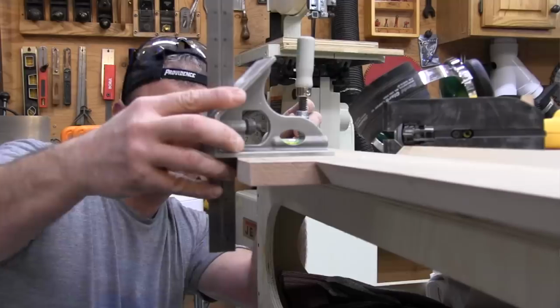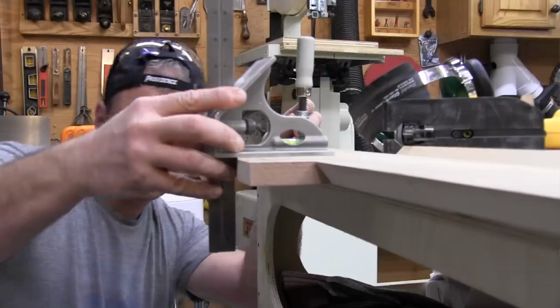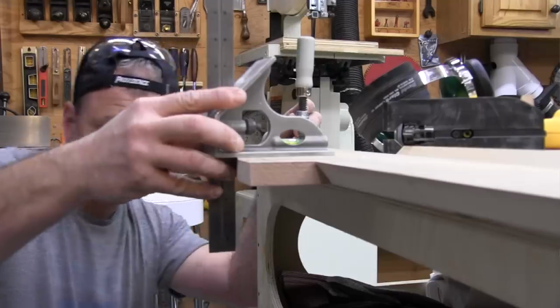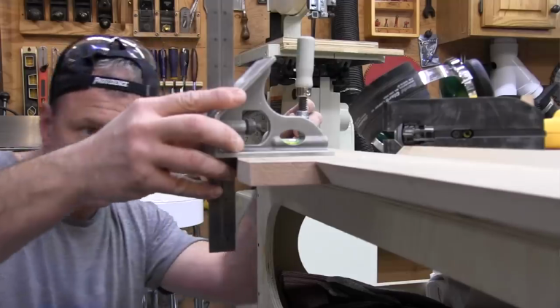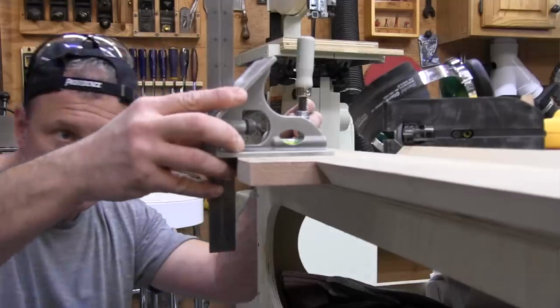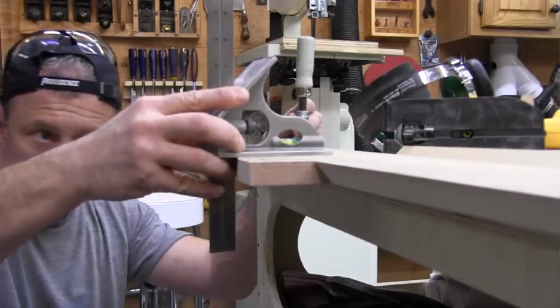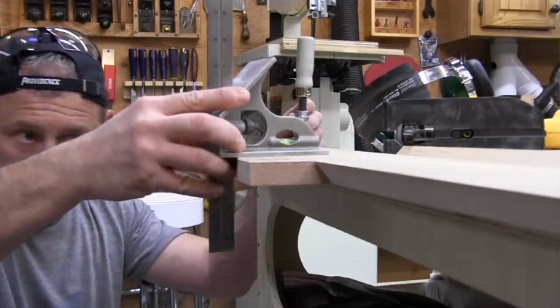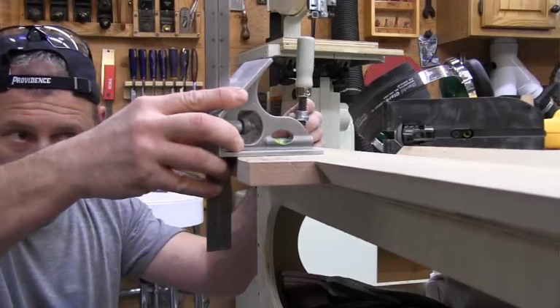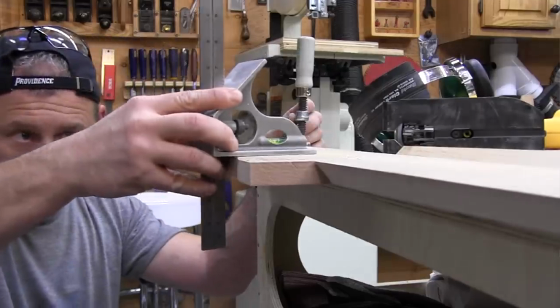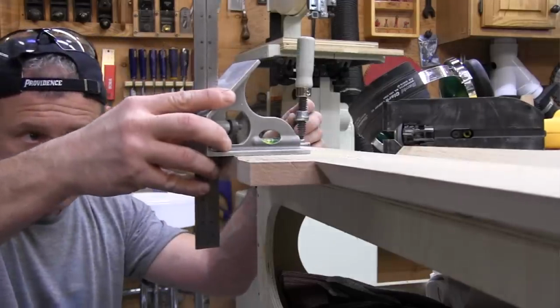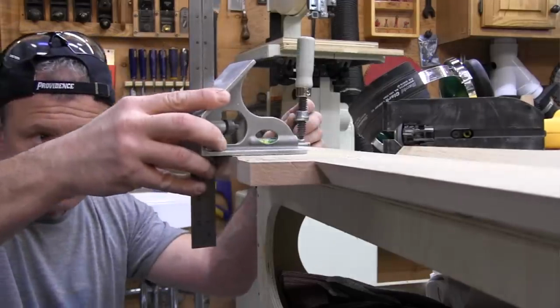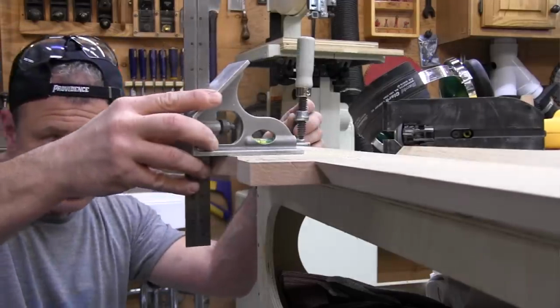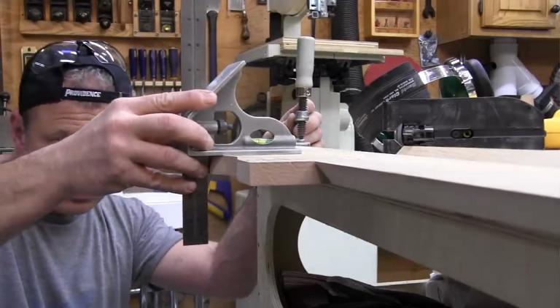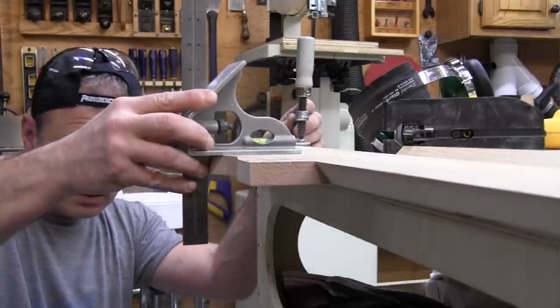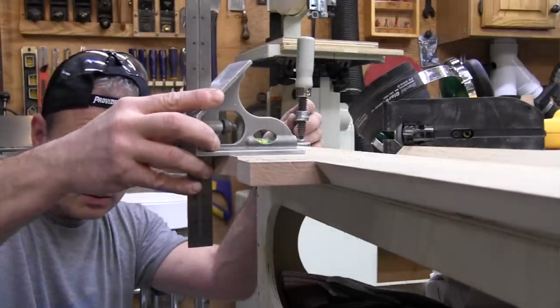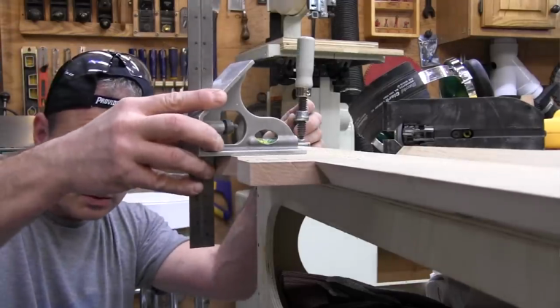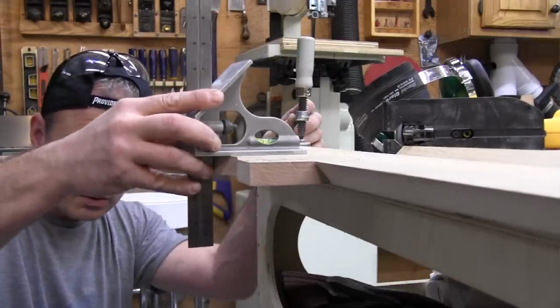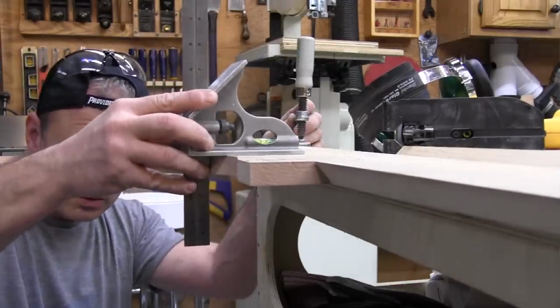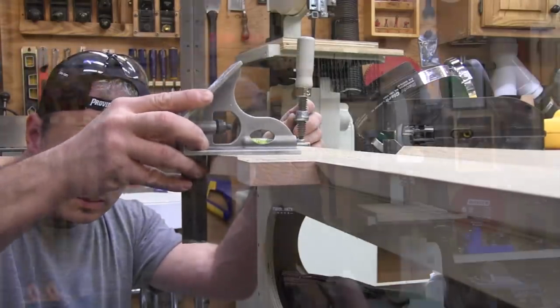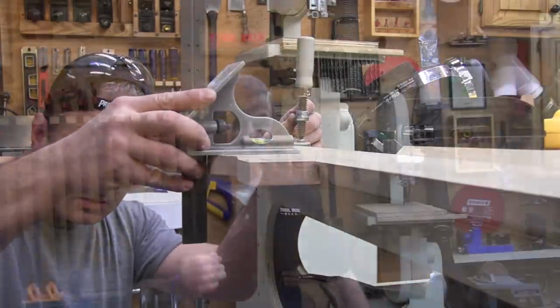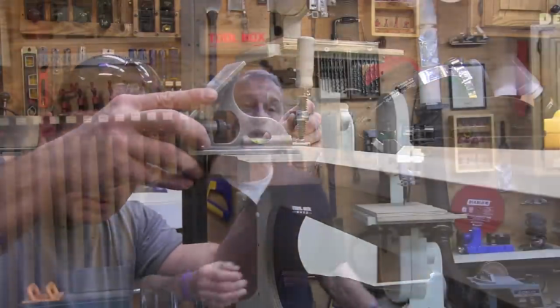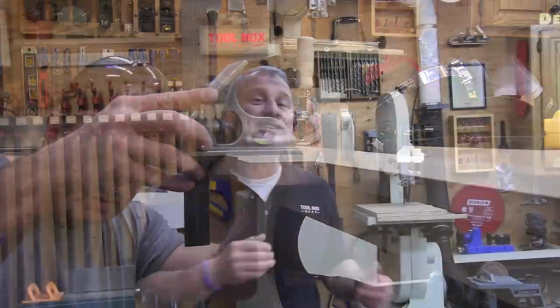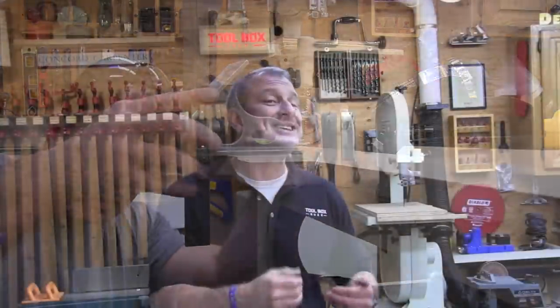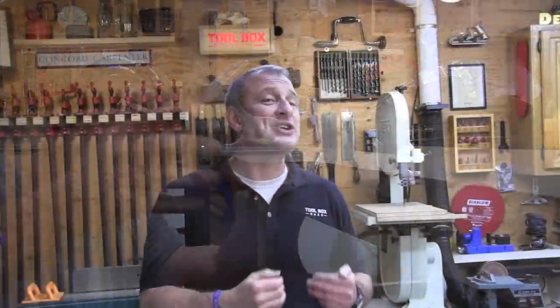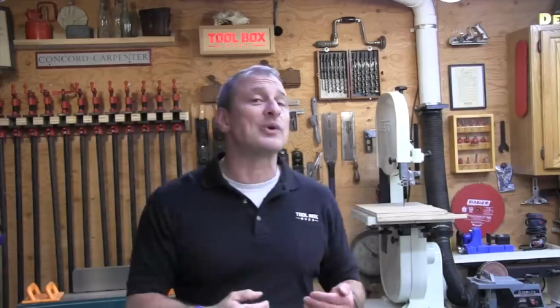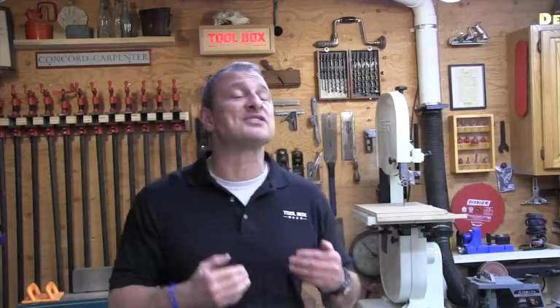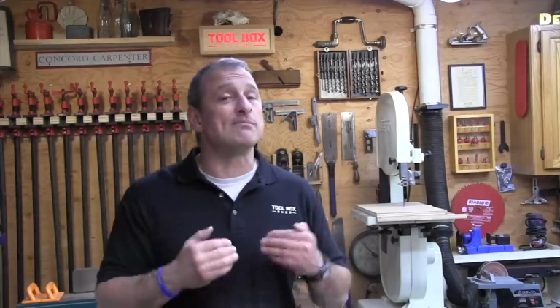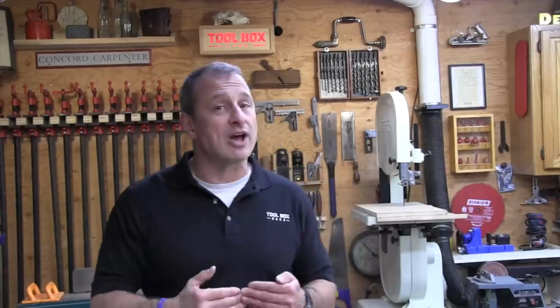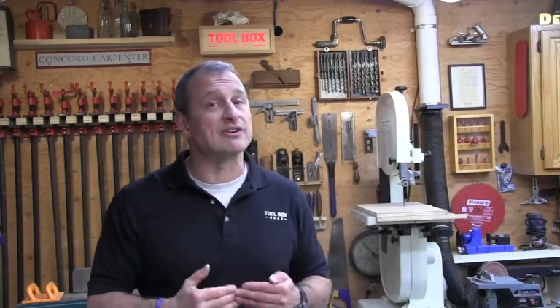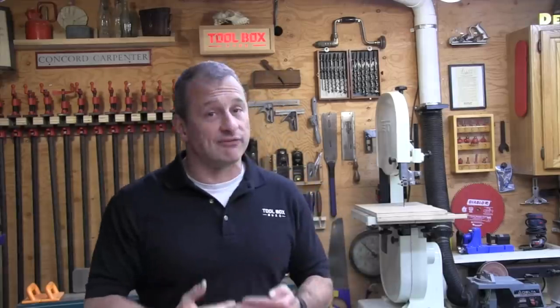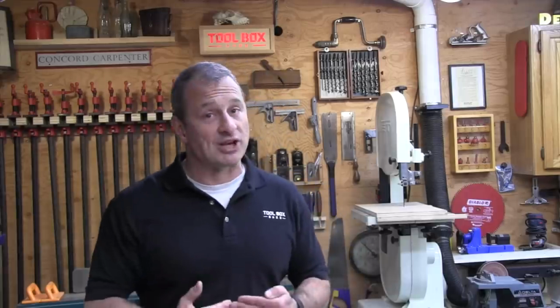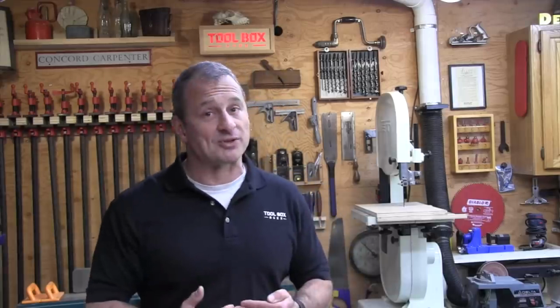We did aggressive scroll cutting in hard maple. On this test, we did notice some moderate deflection.